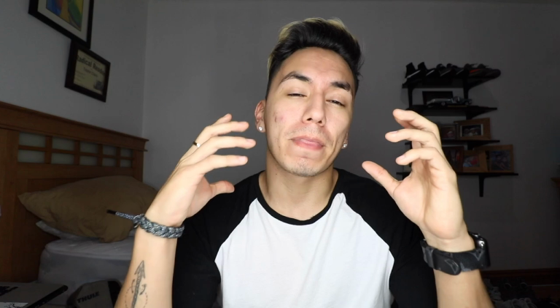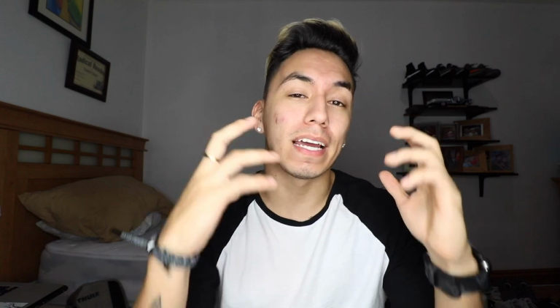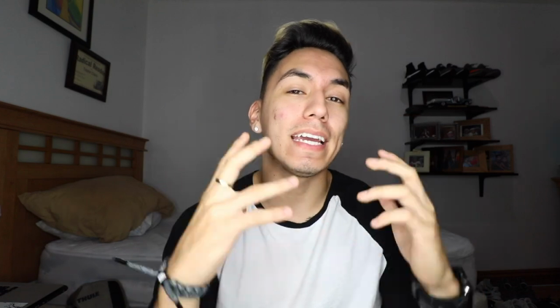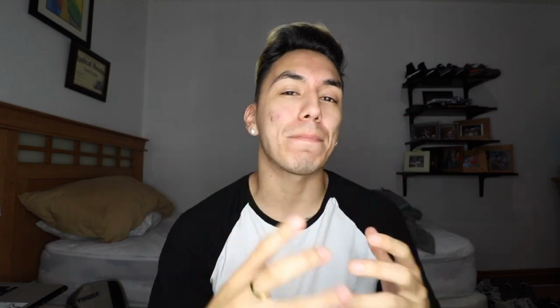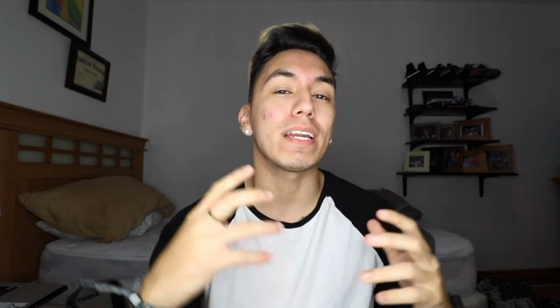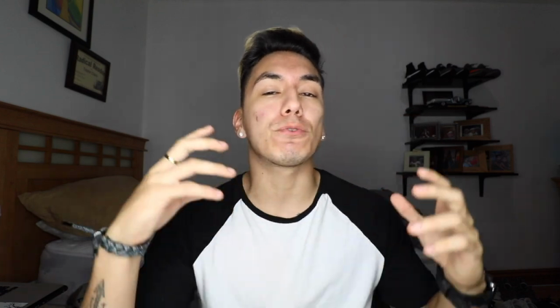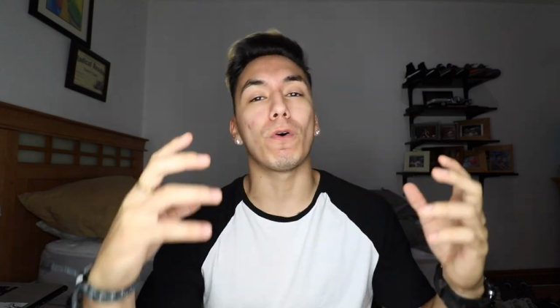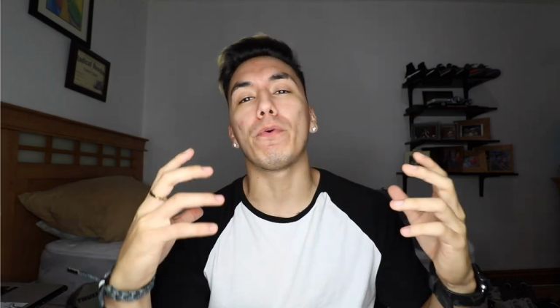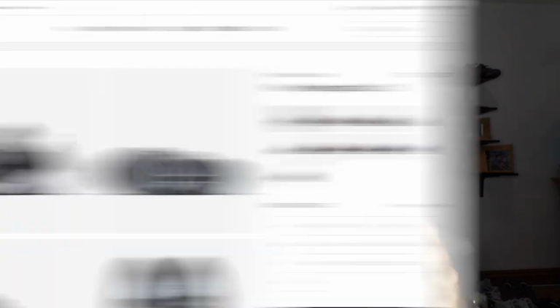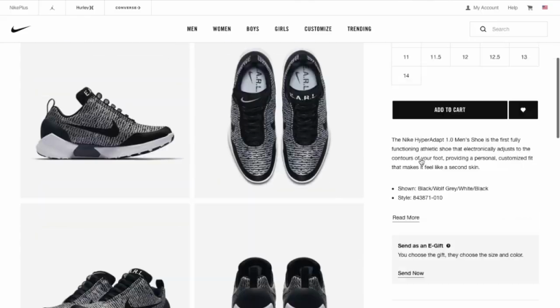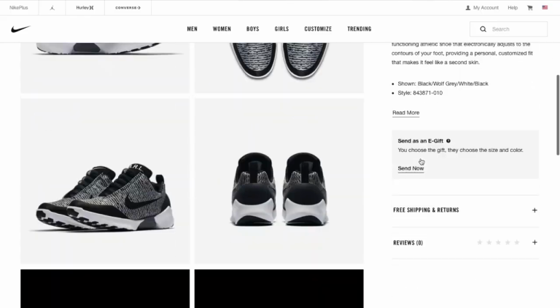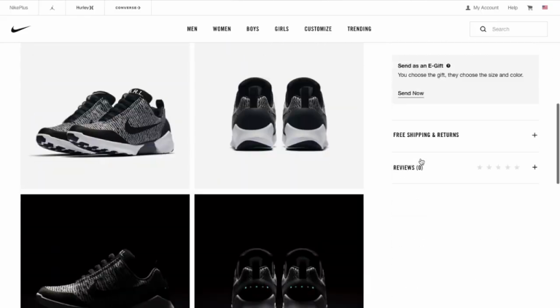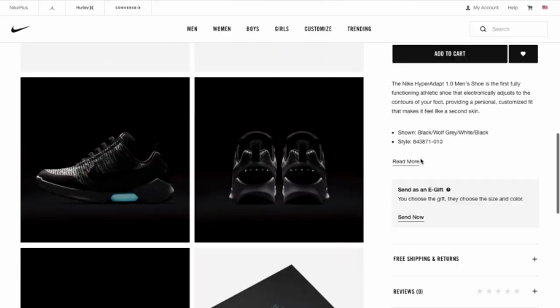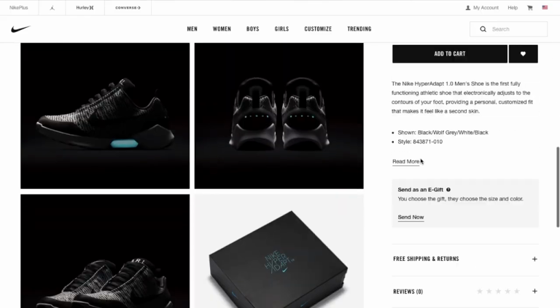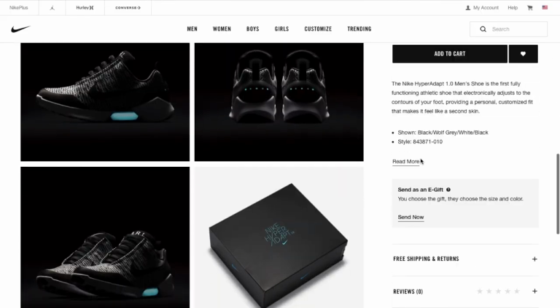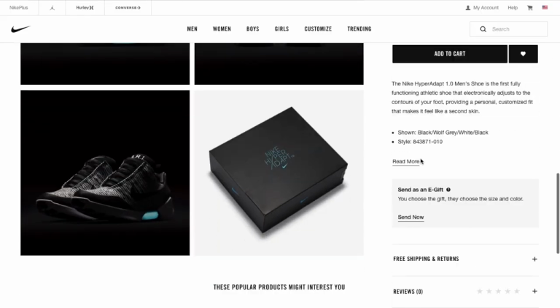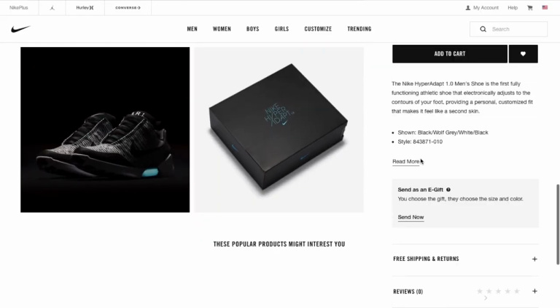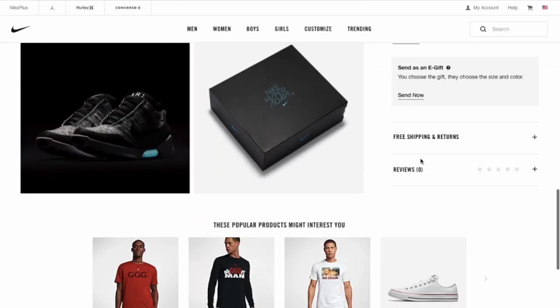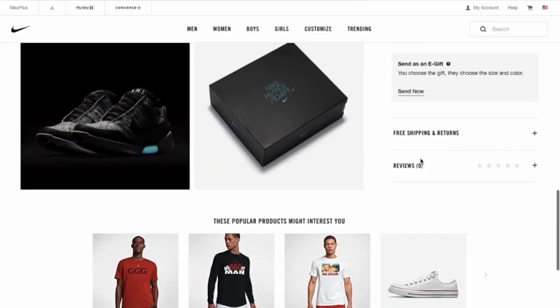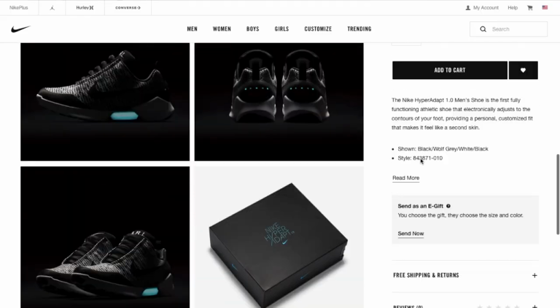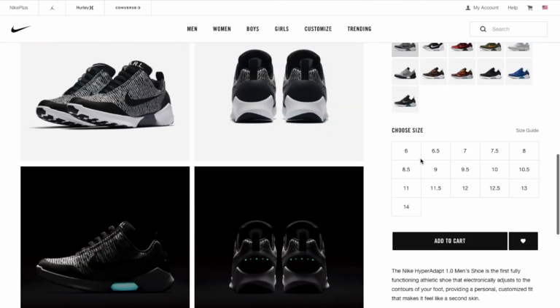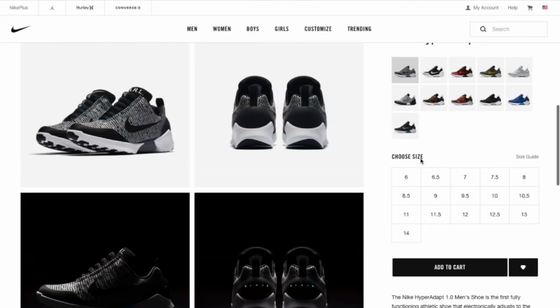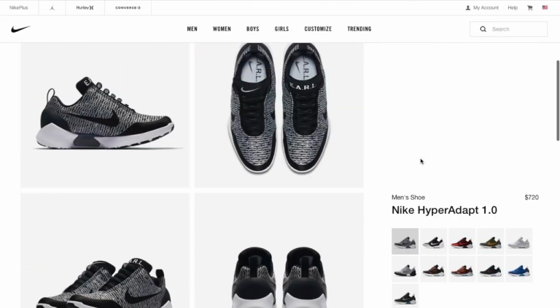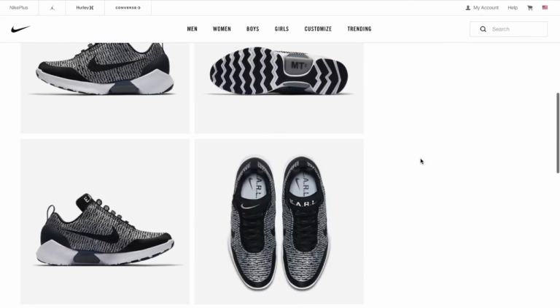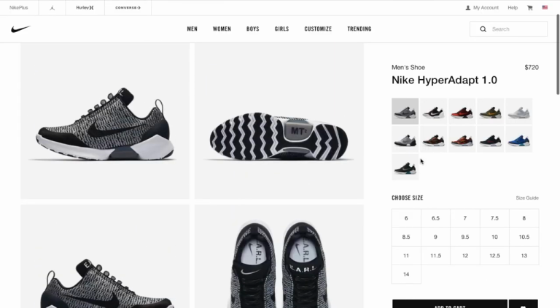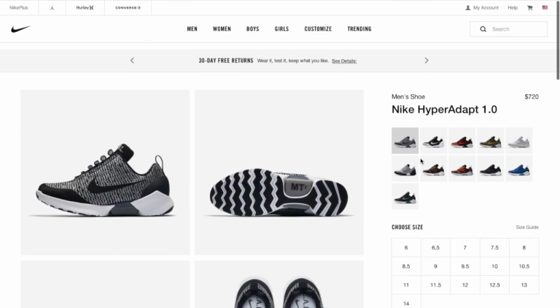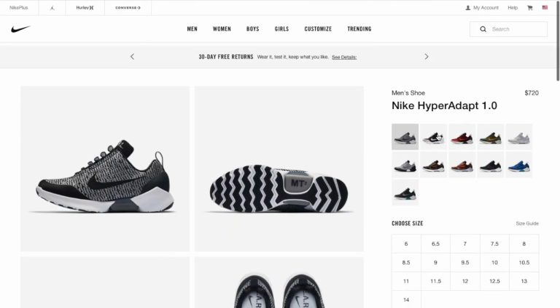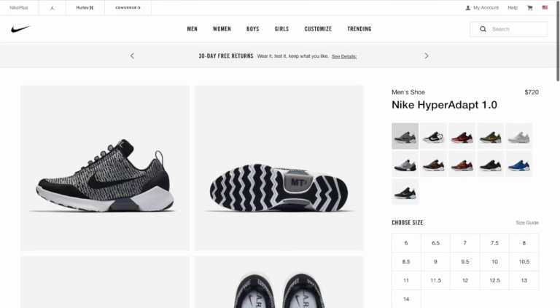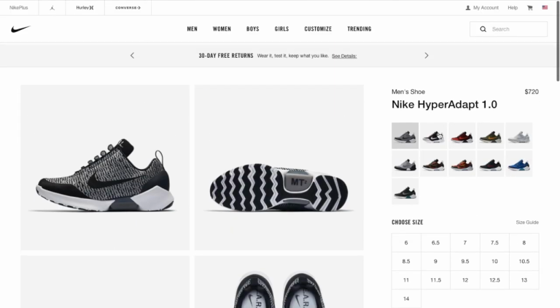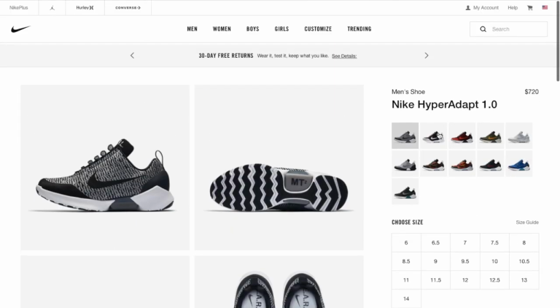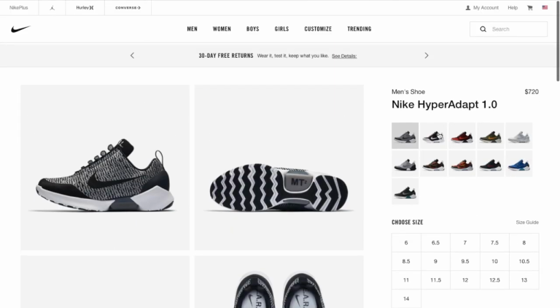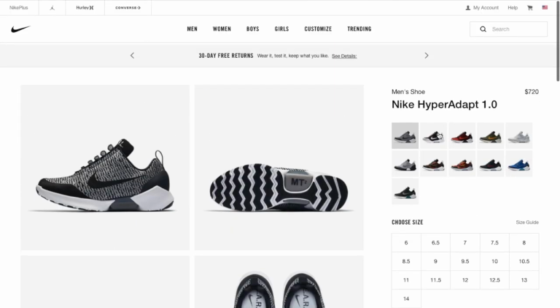The Nike Hyperadapts 1.0 just restocked in 11 colorways and you can find a full-size run in most colorways.